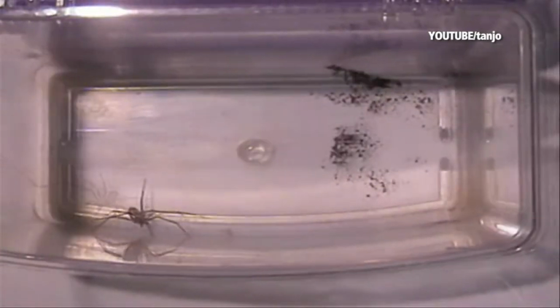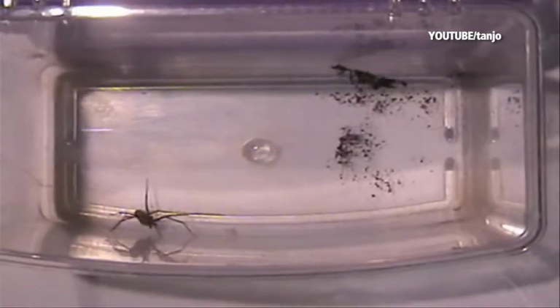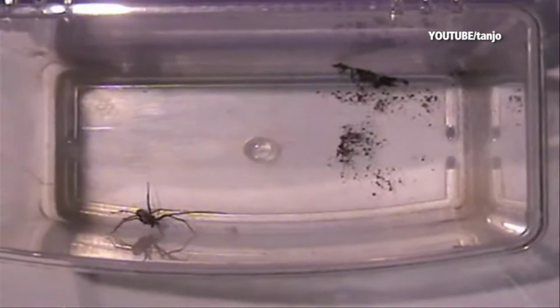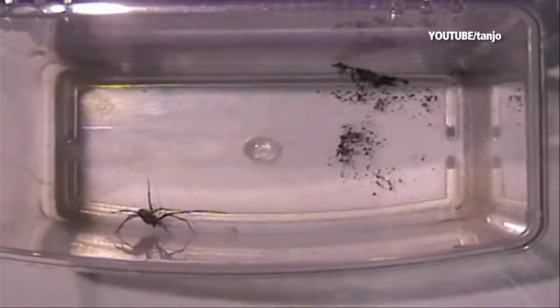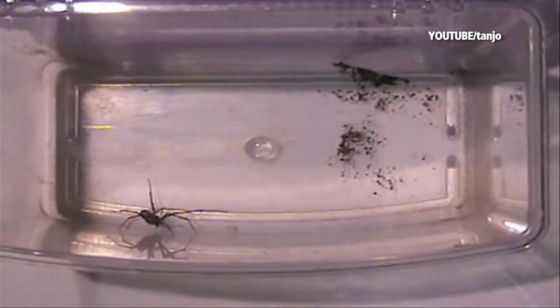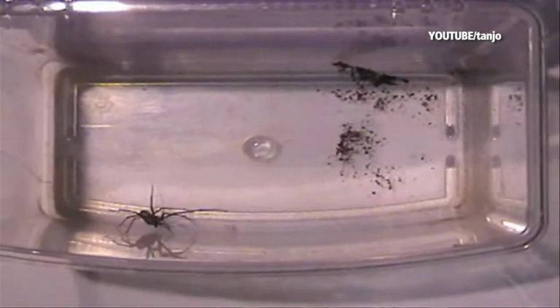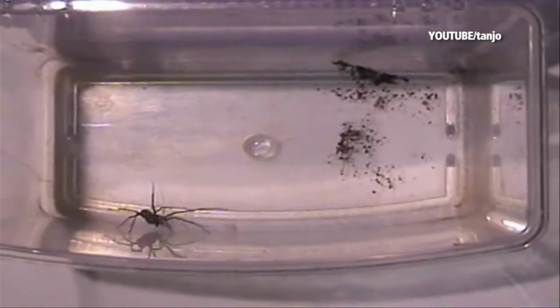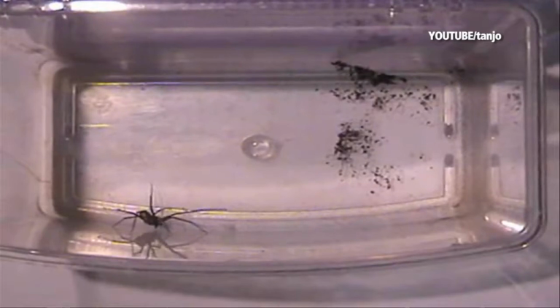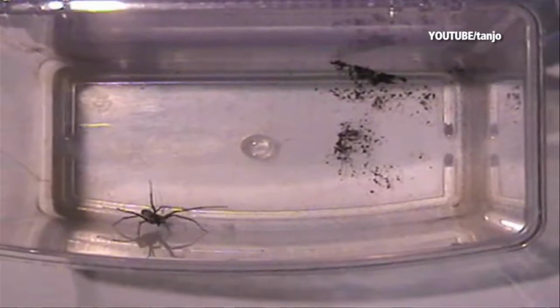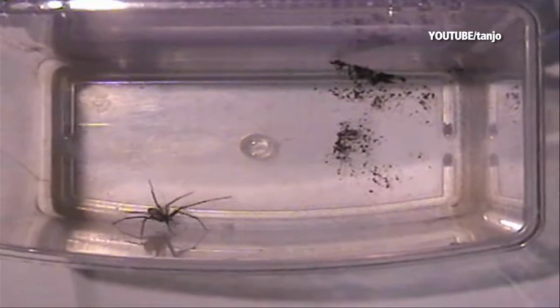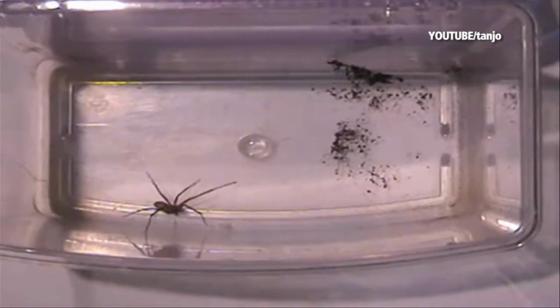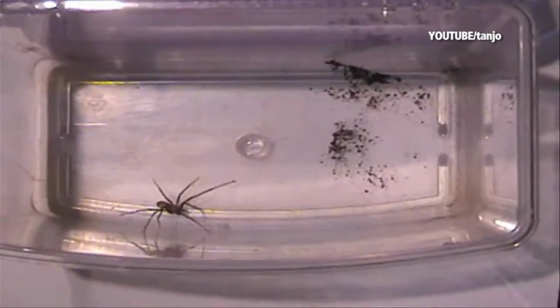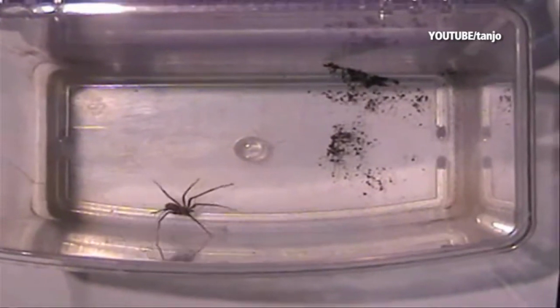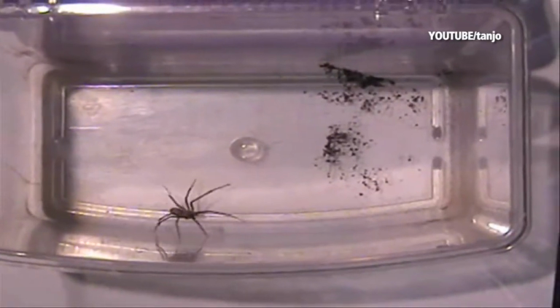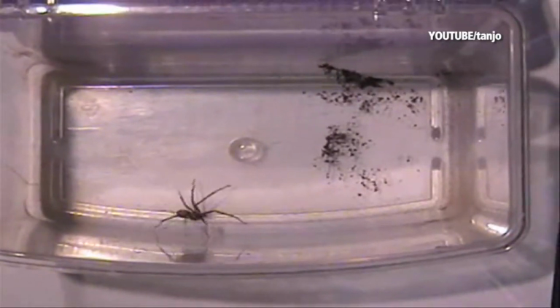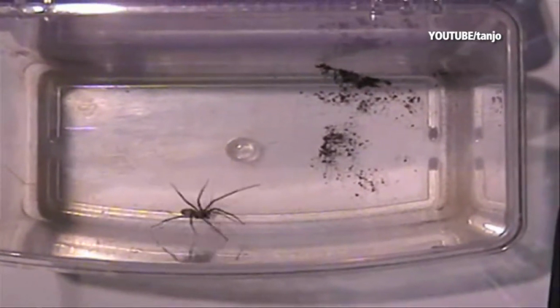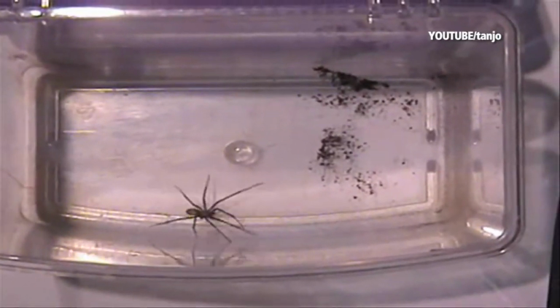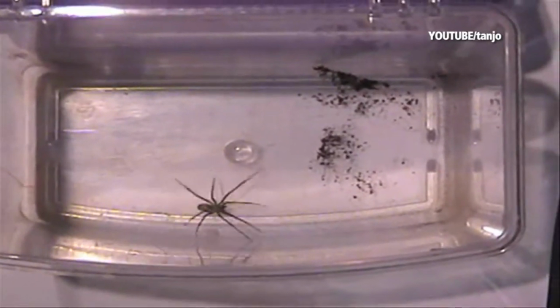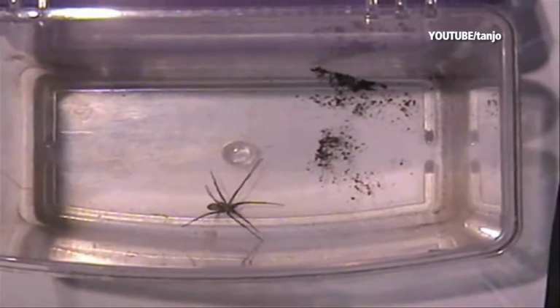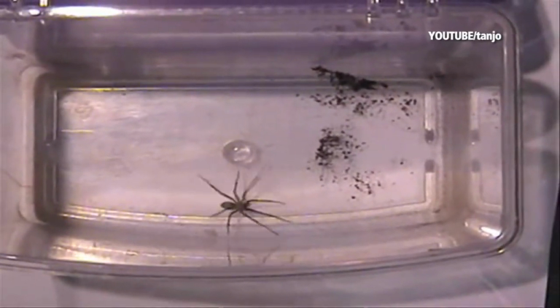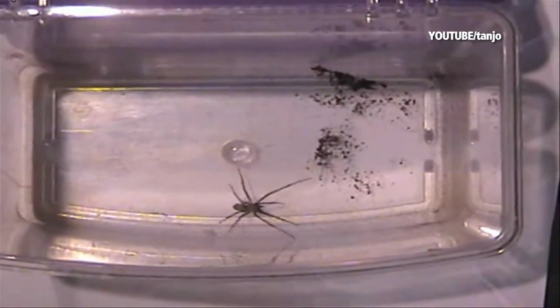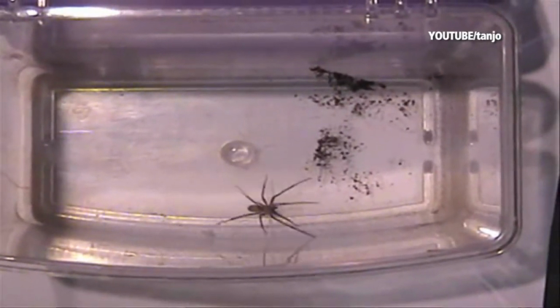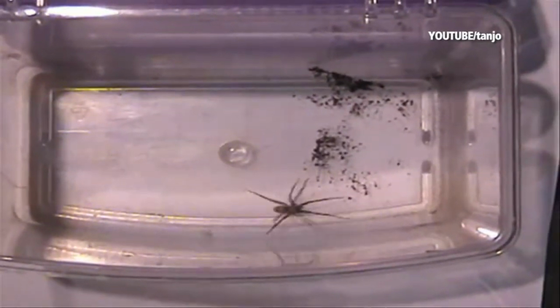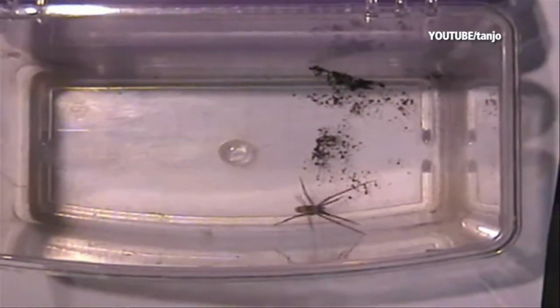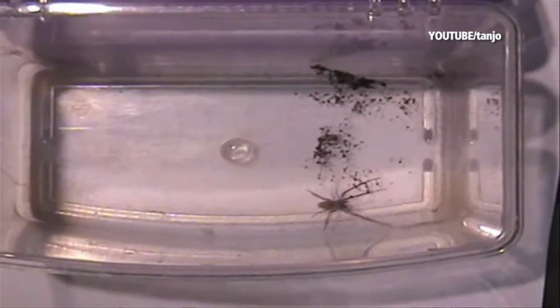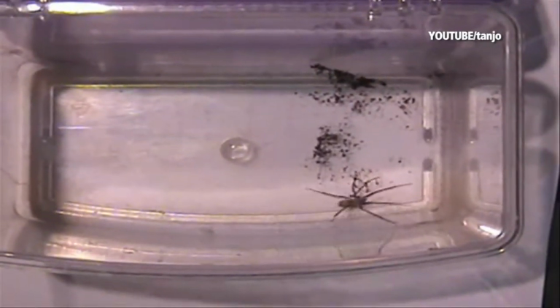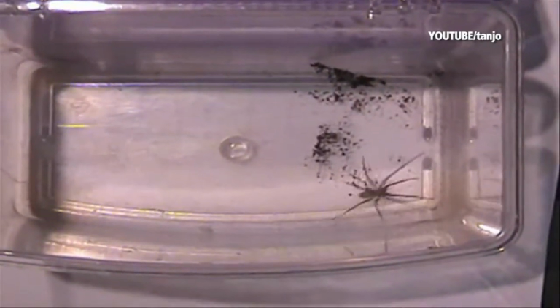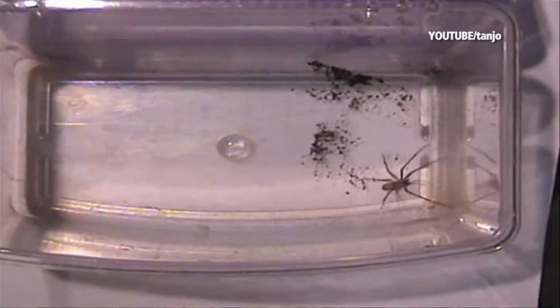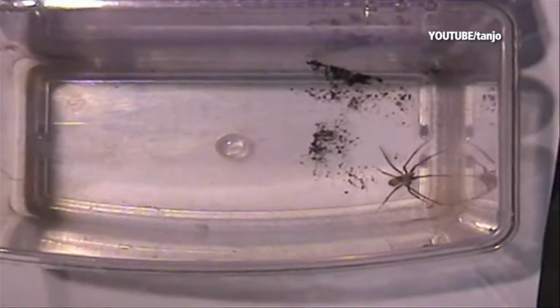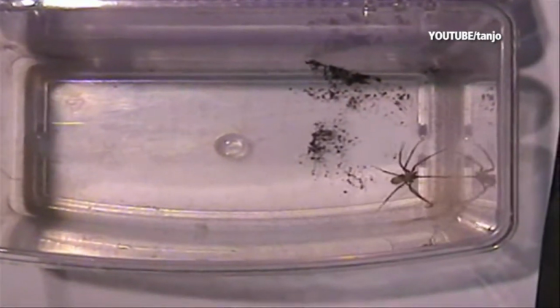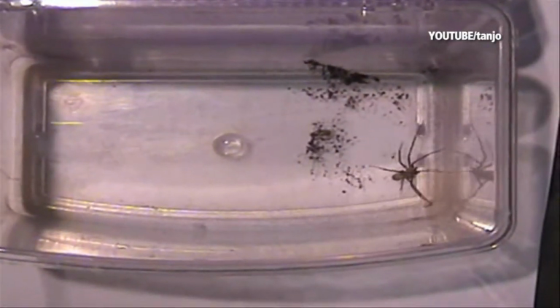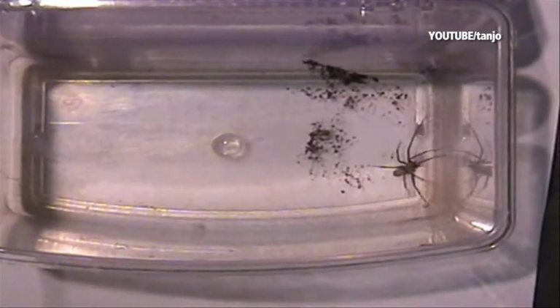If a Brown Recluse were to wander indoors, they might be found in dark closets, attics, or even shoes.